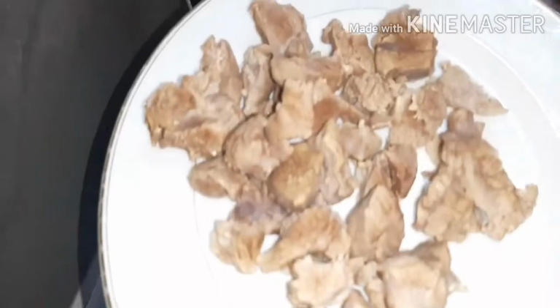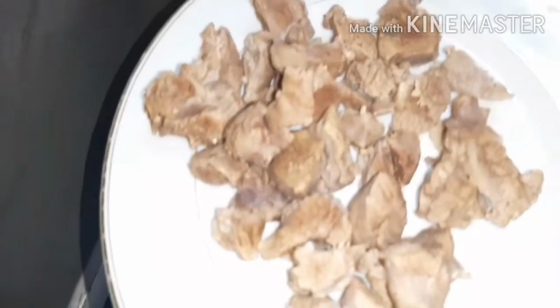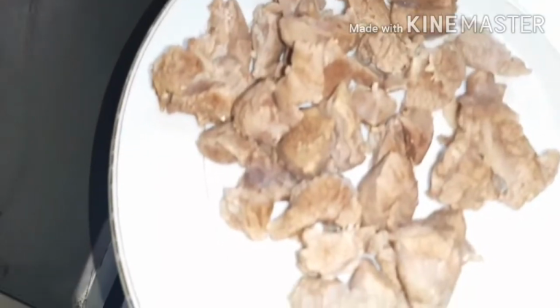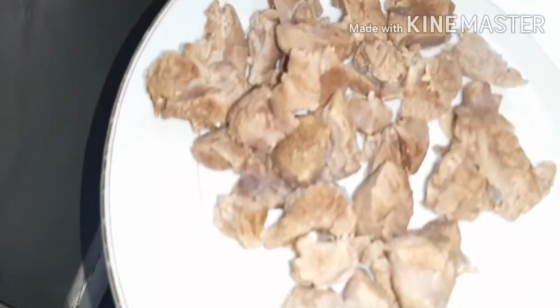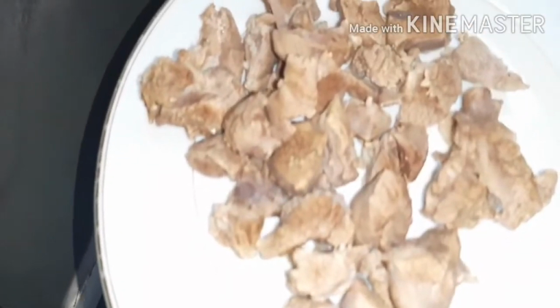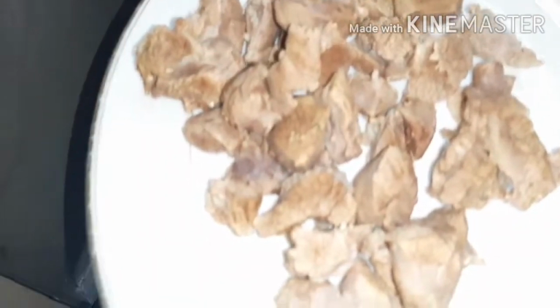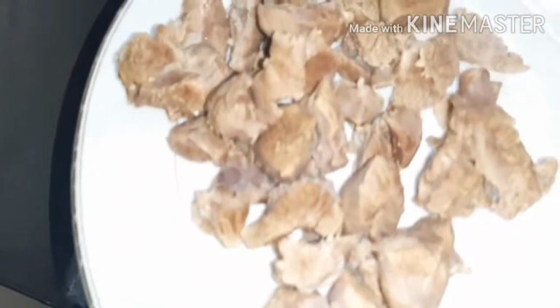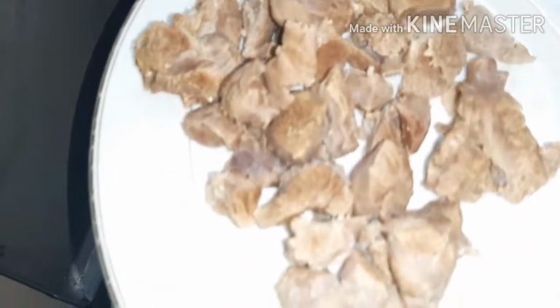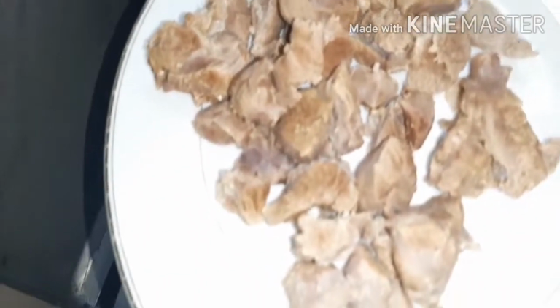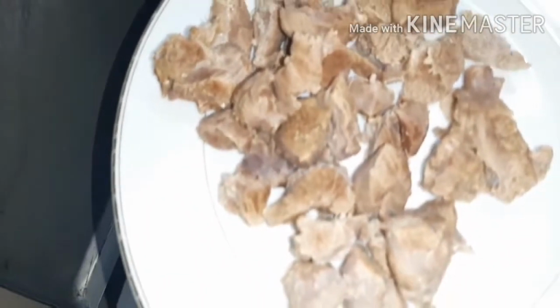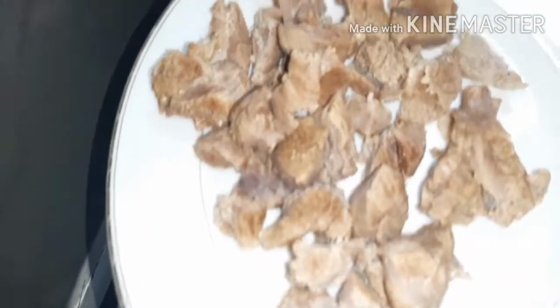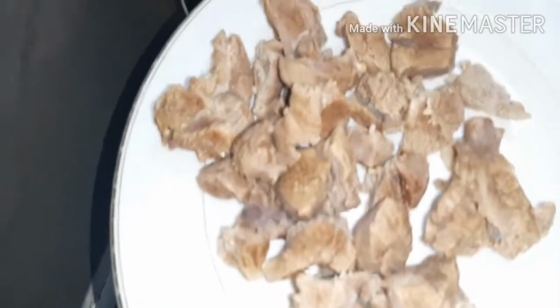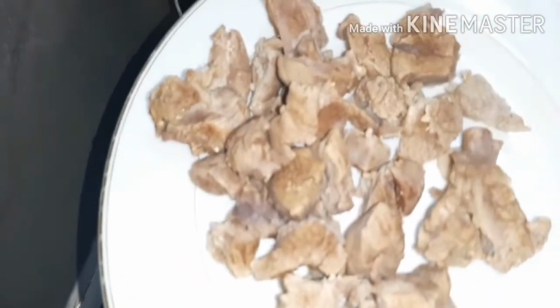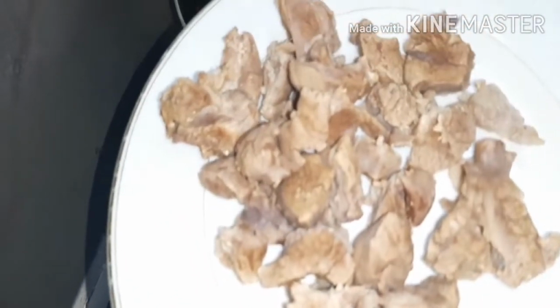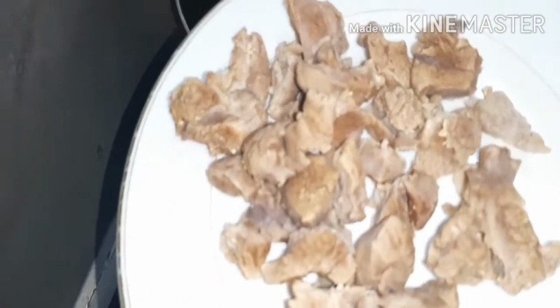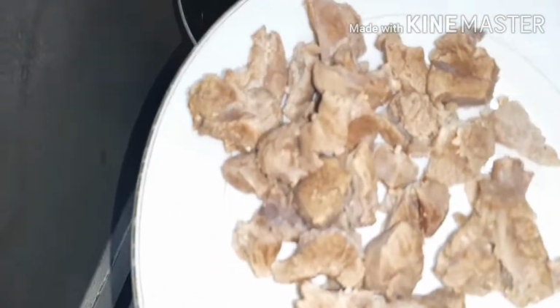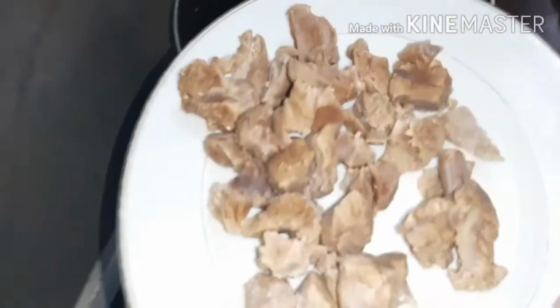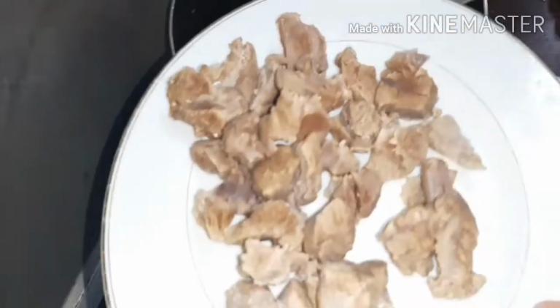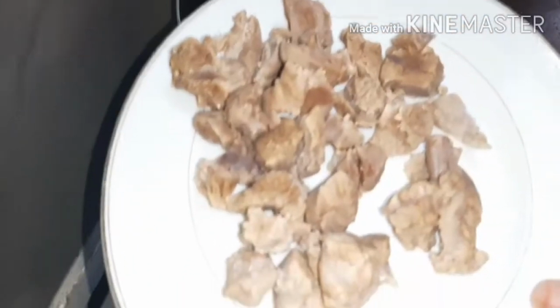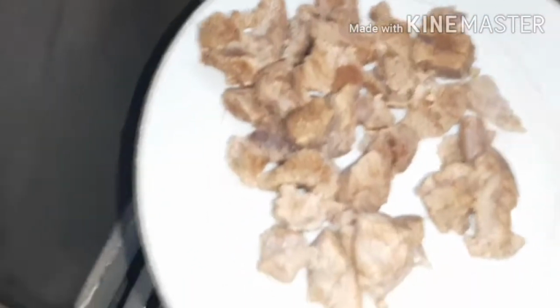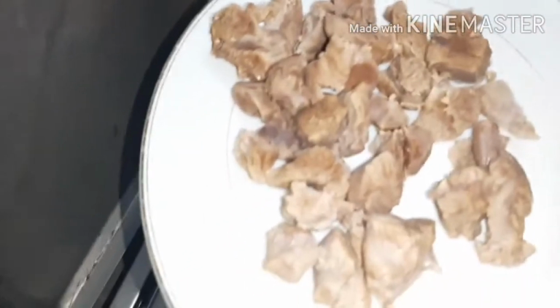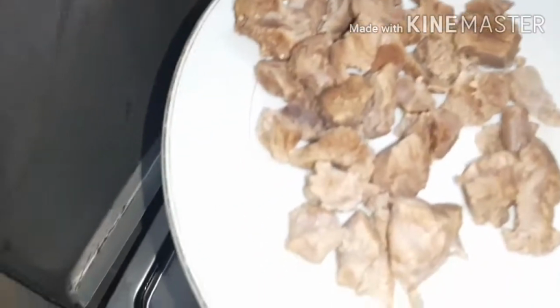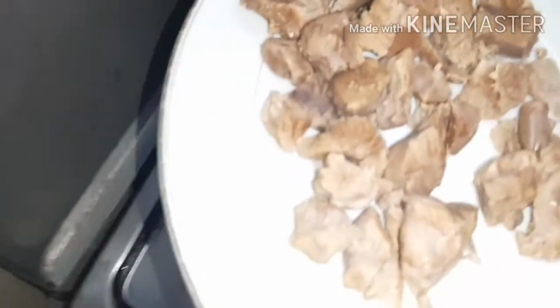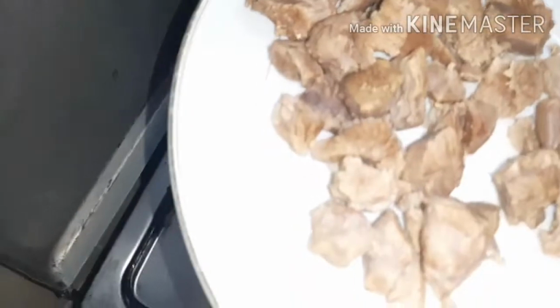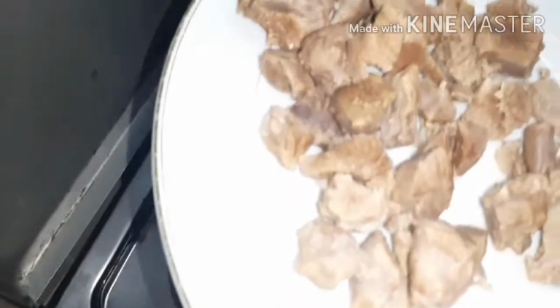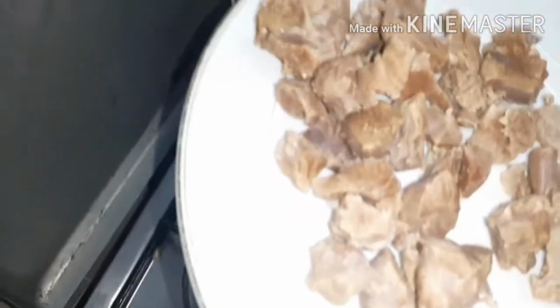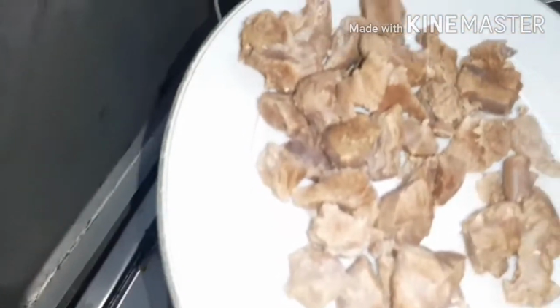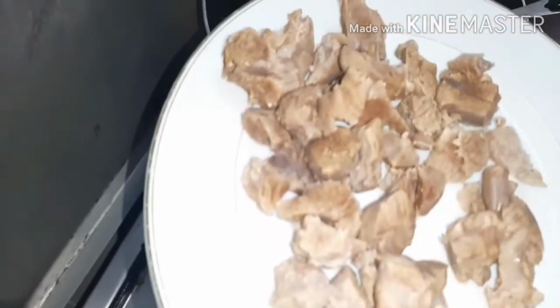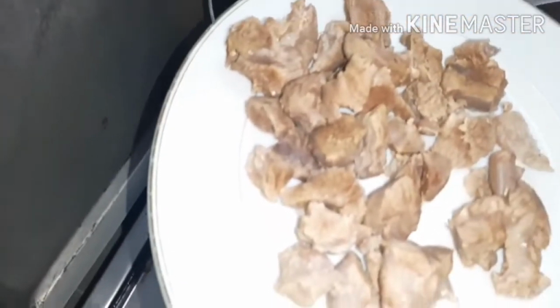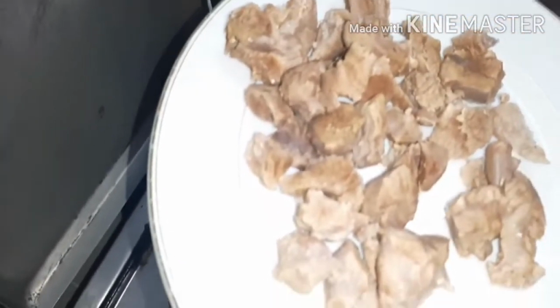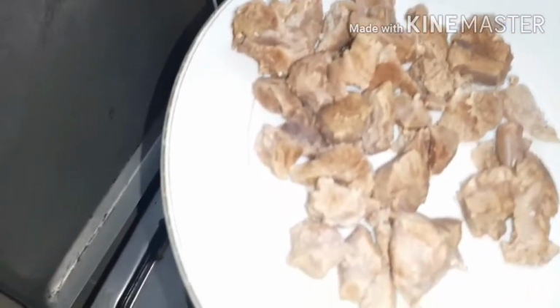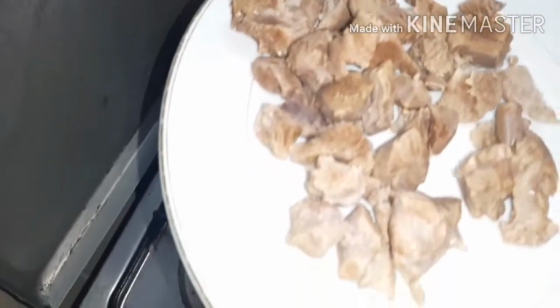Now I will put the mutton on it. I will keep the mutton on it.